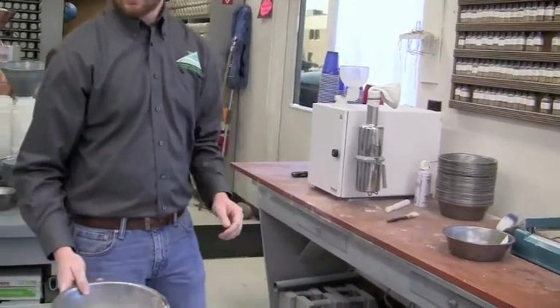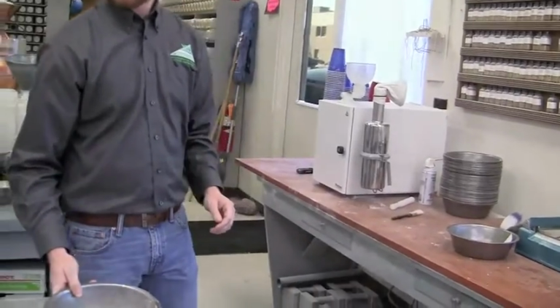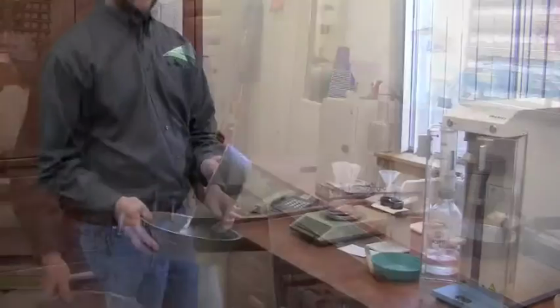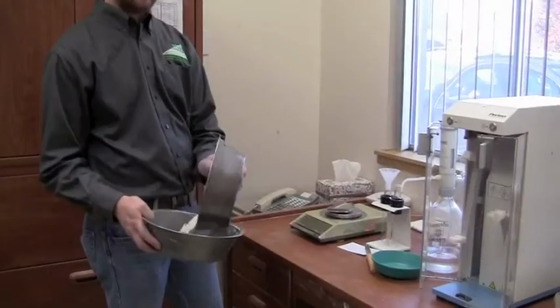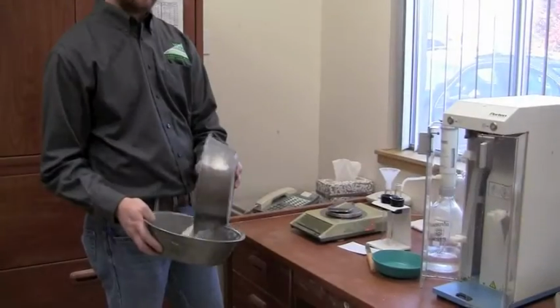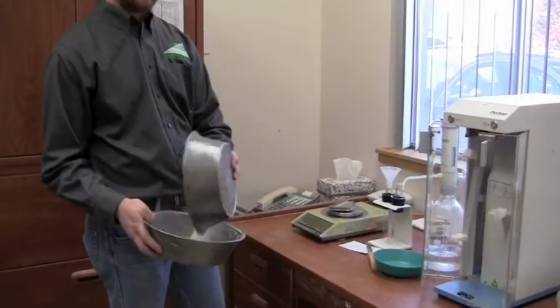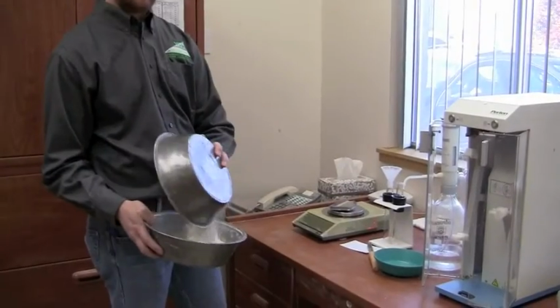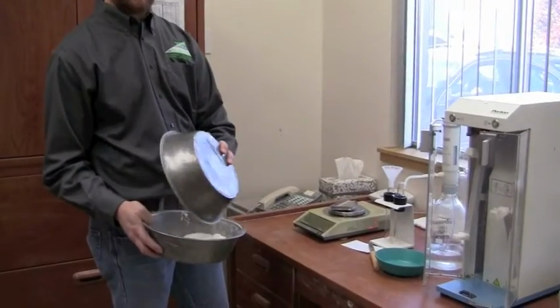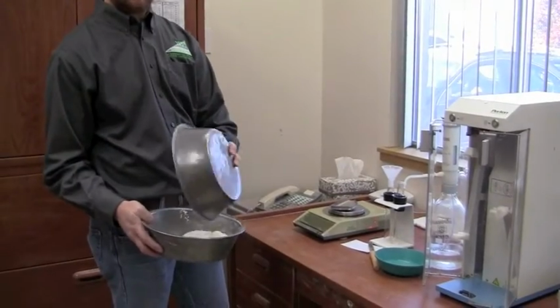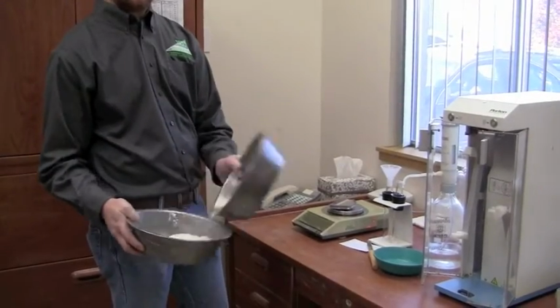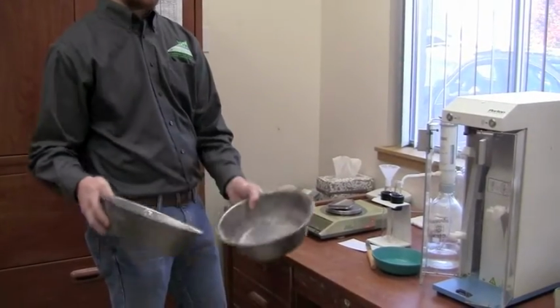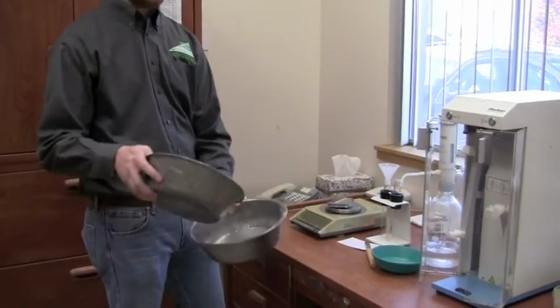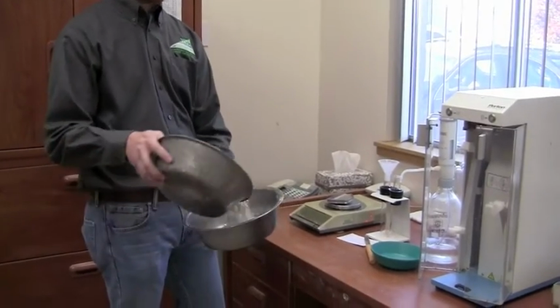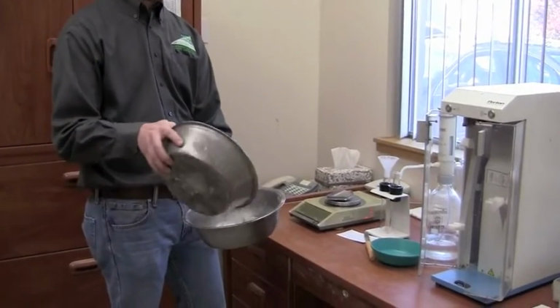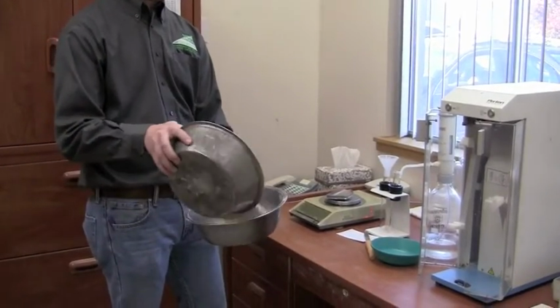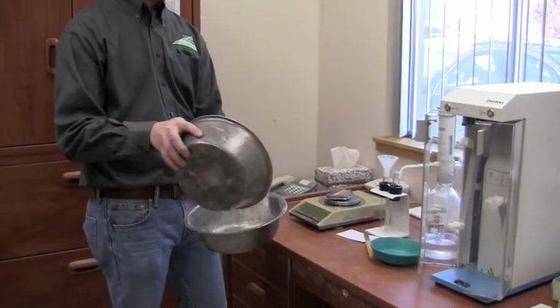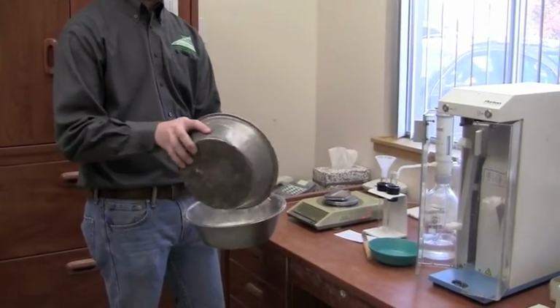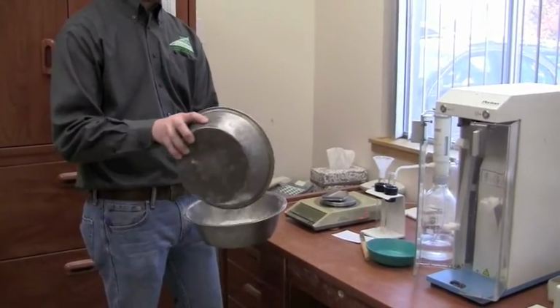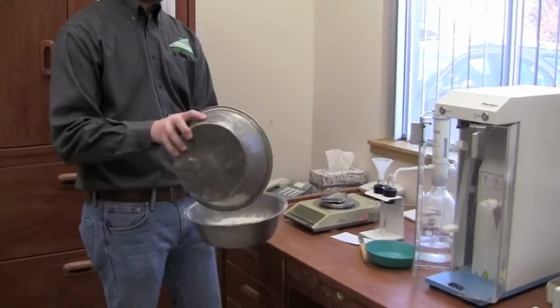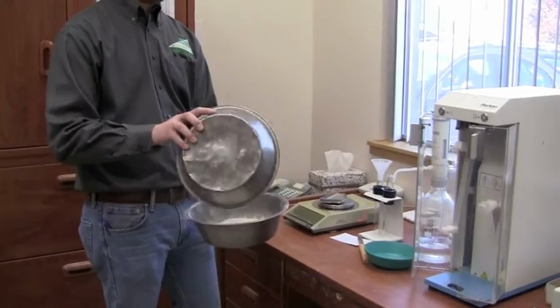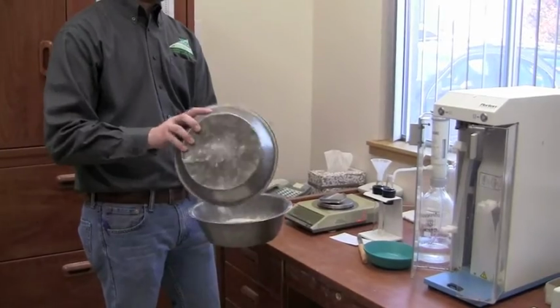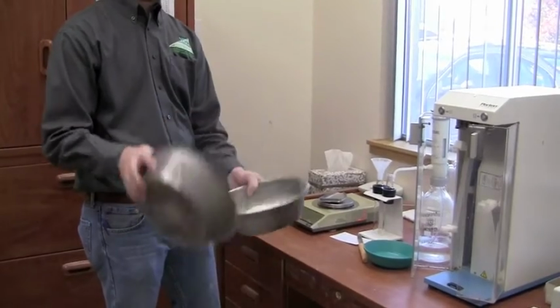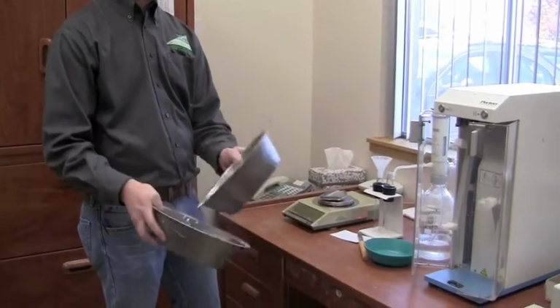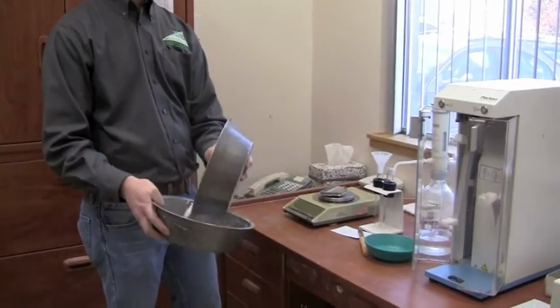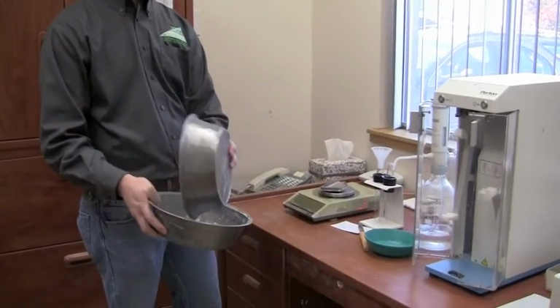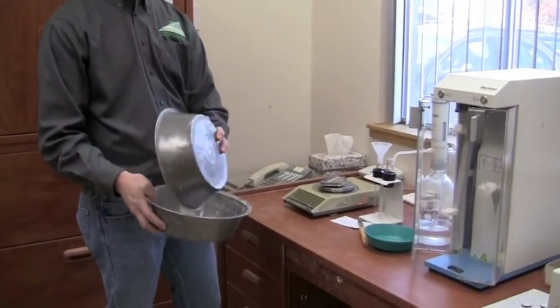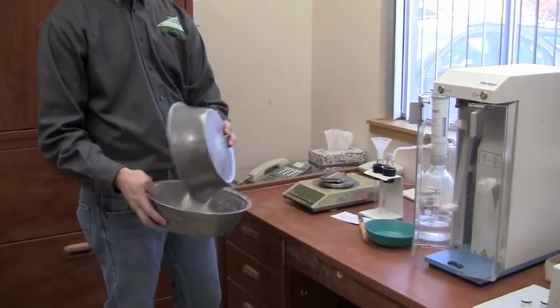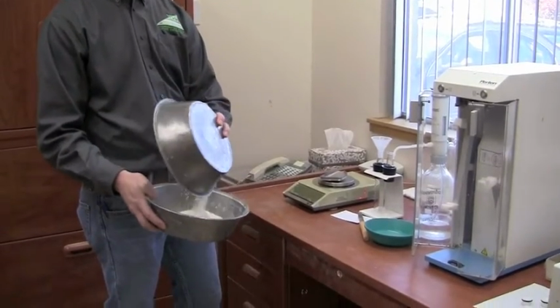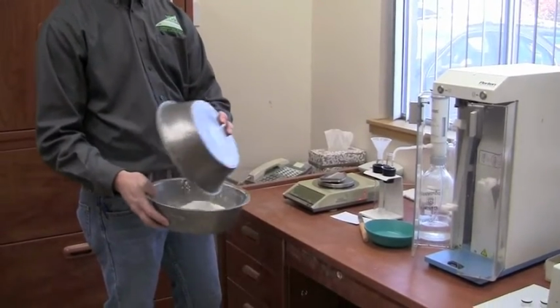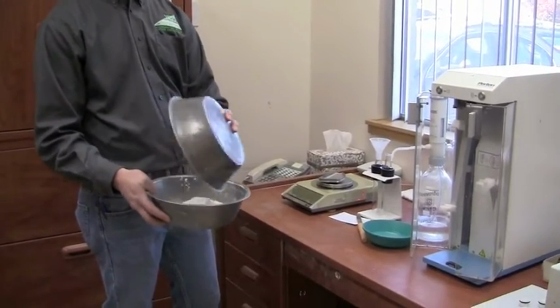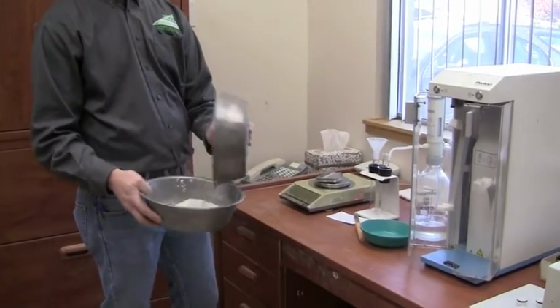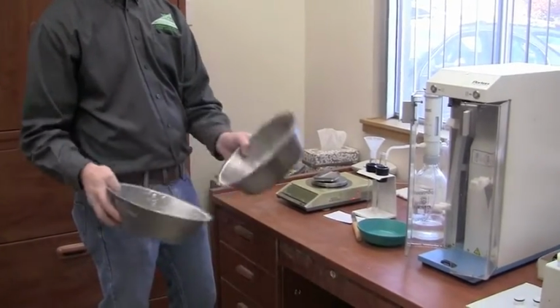Scott is now mixing the flour to get a representative portion. We're only going to be using 7 grams in each test tube.